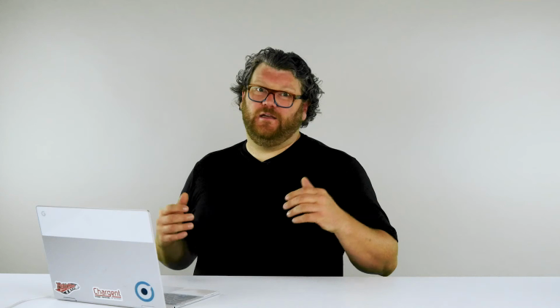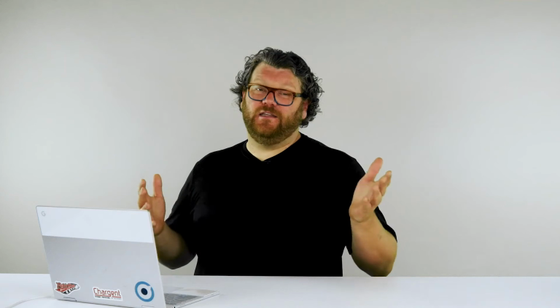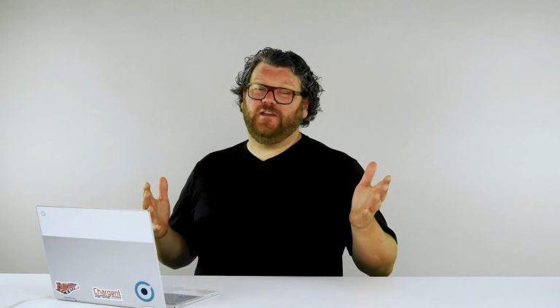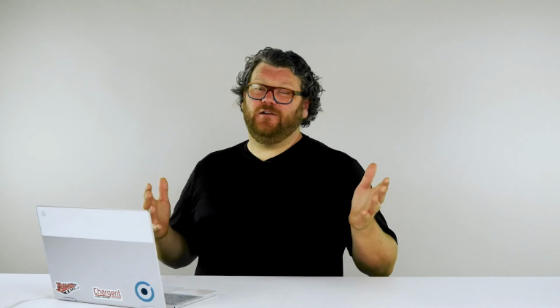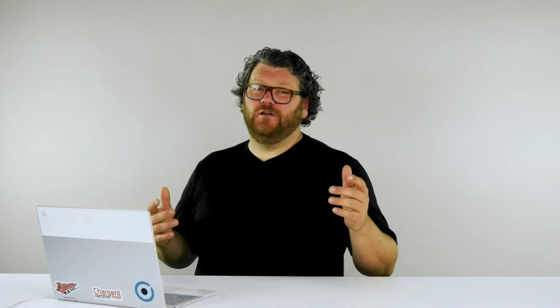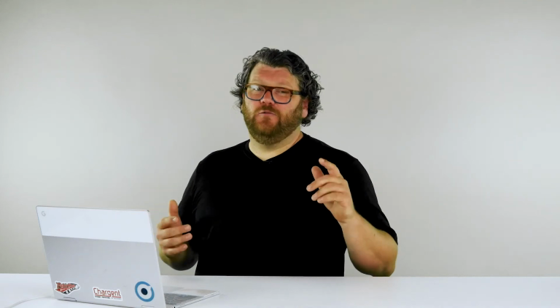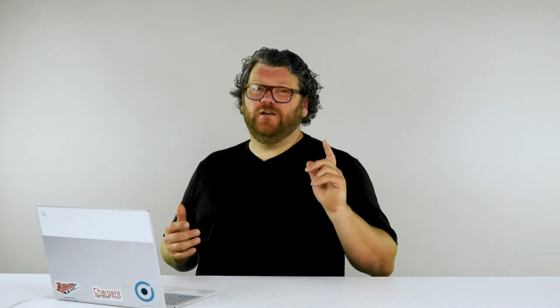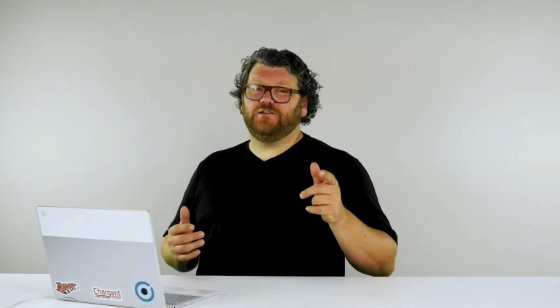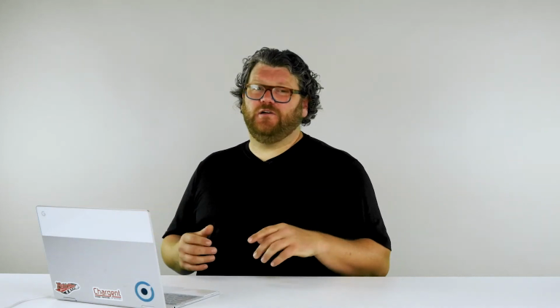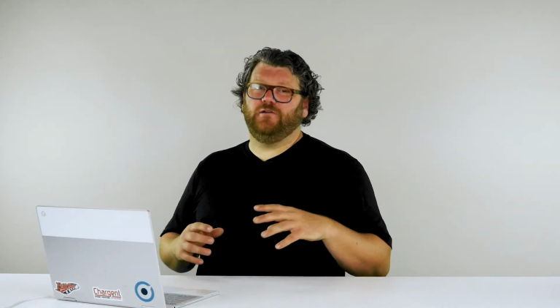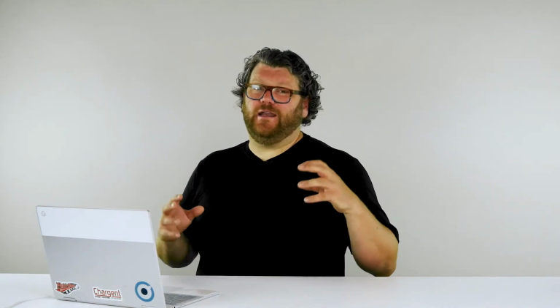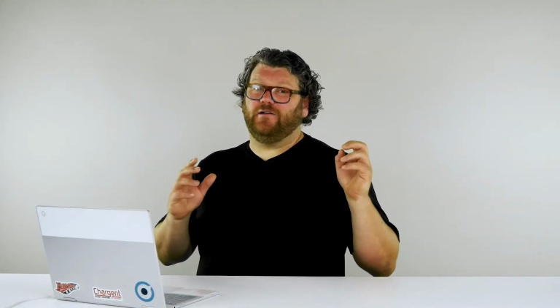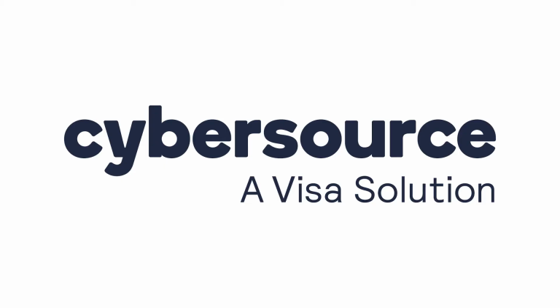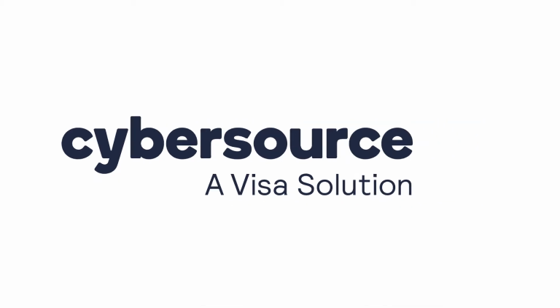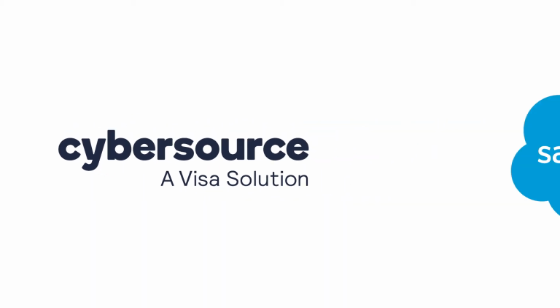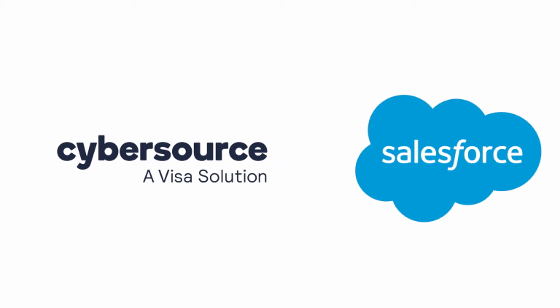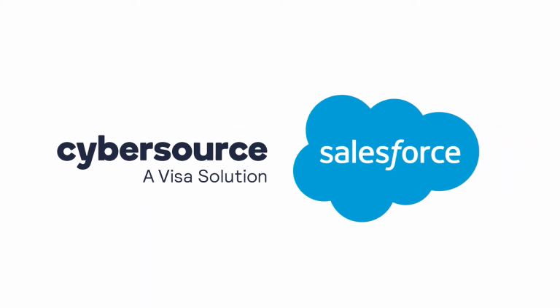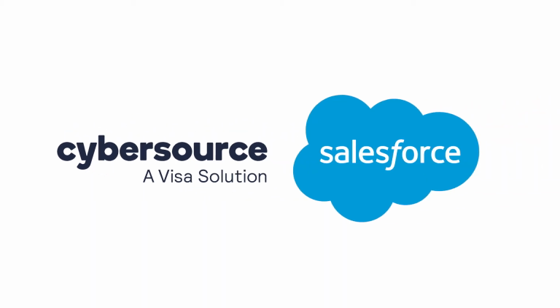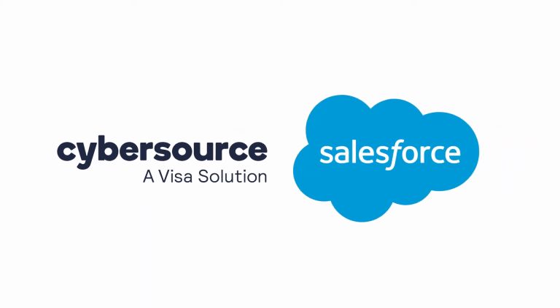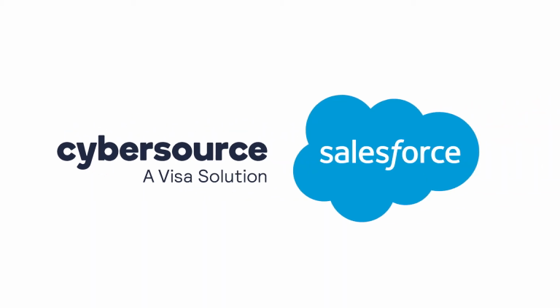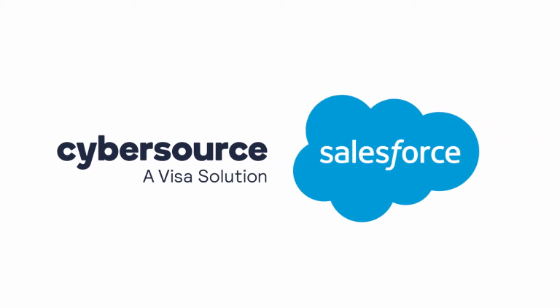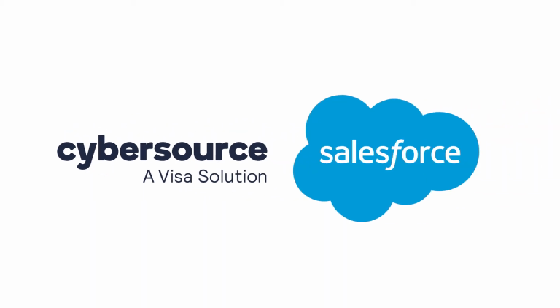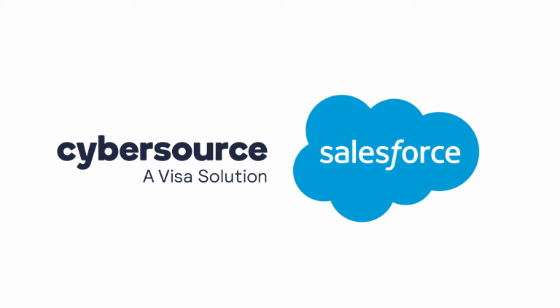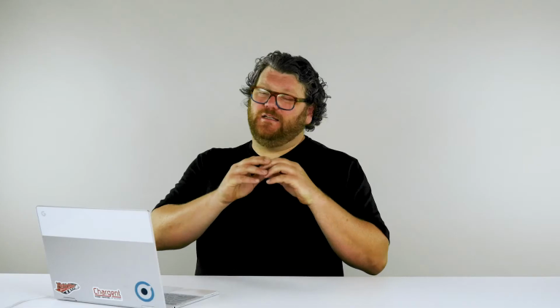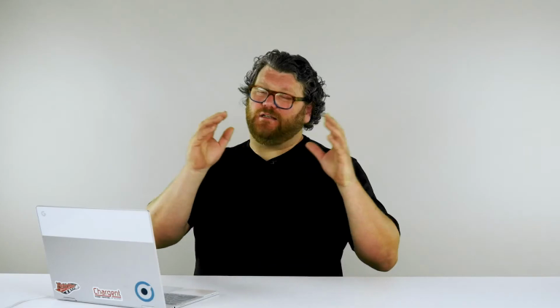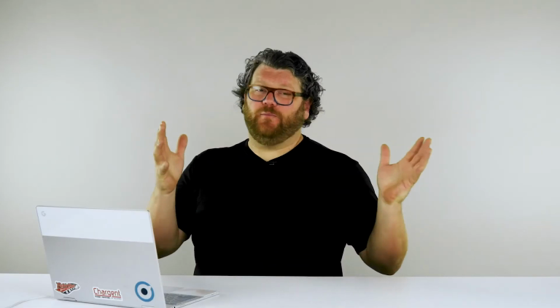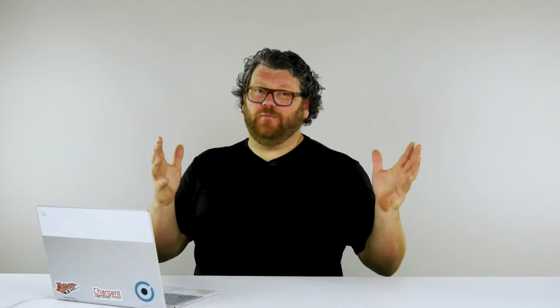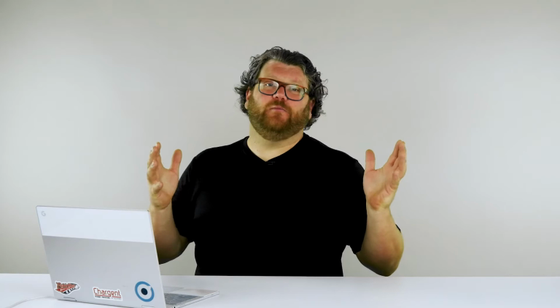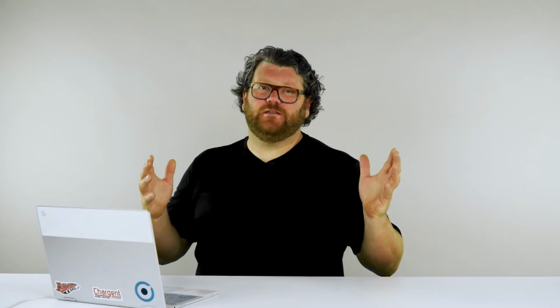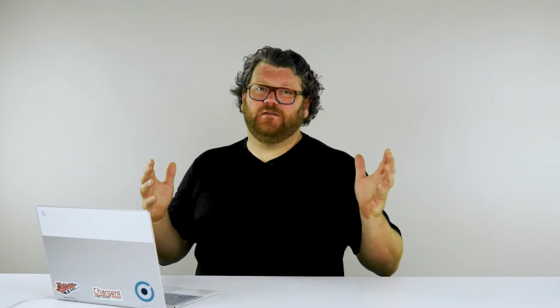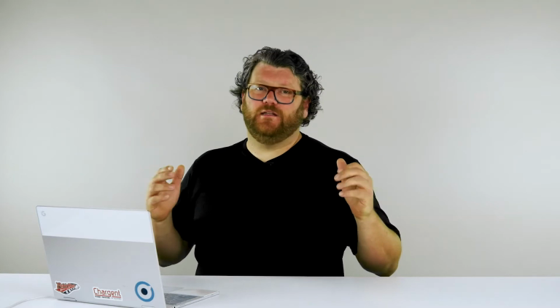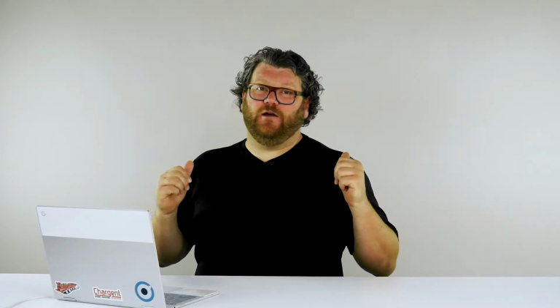In this video, we are going to show you how to integrate CyberSource to Salesforce in just a couple of moments. Let's go.